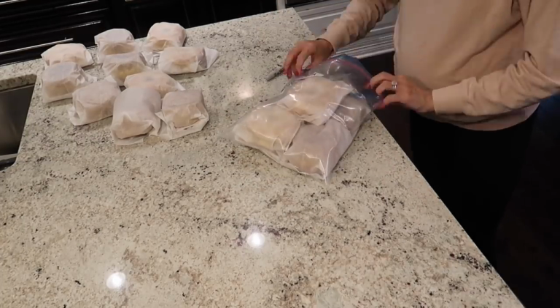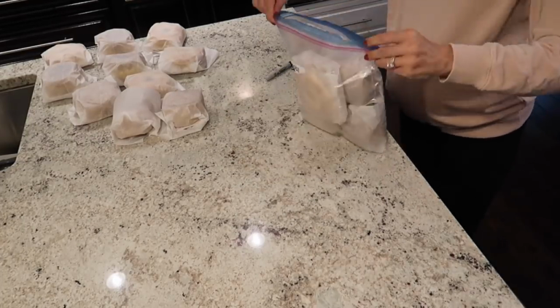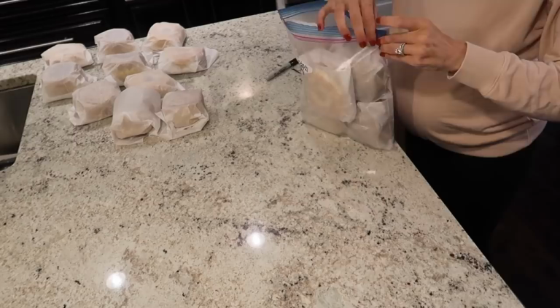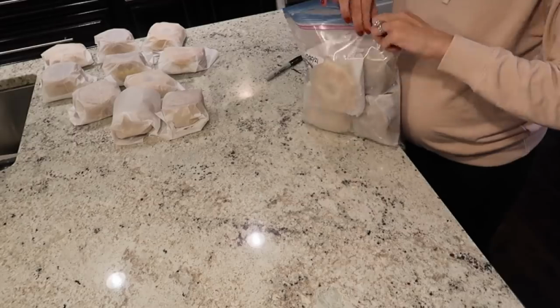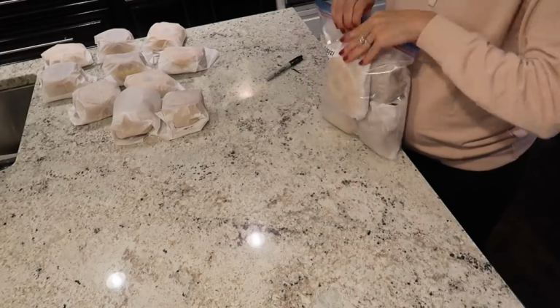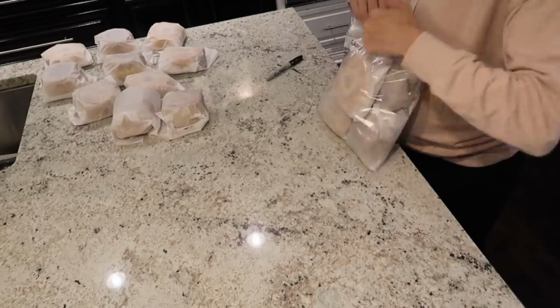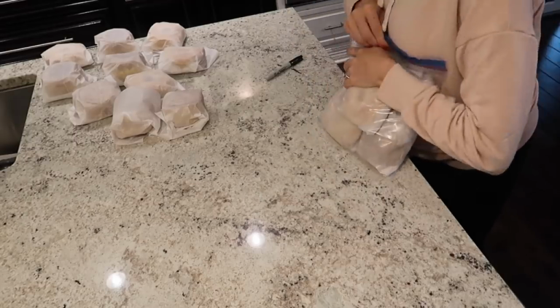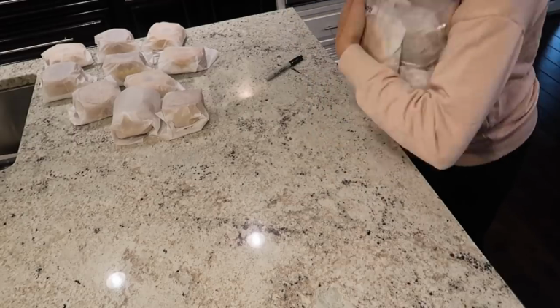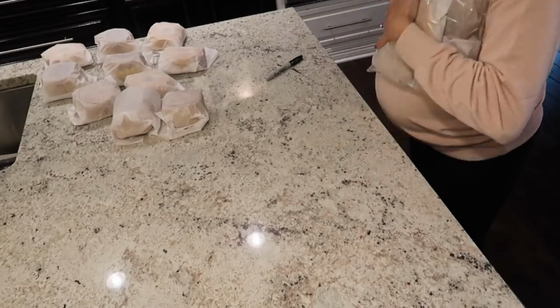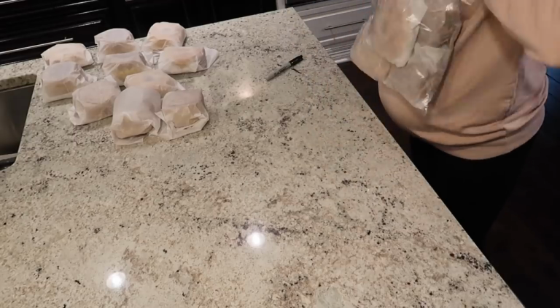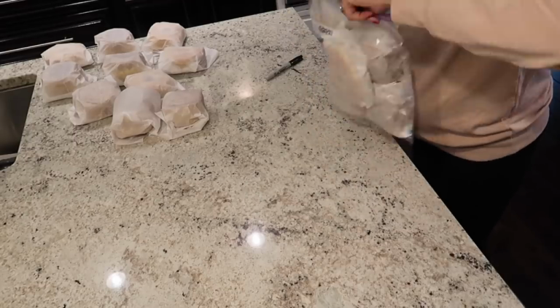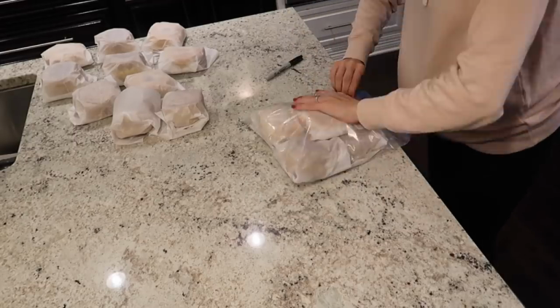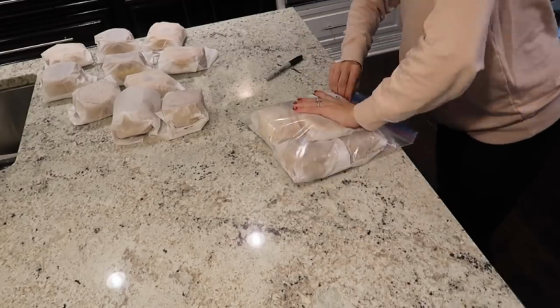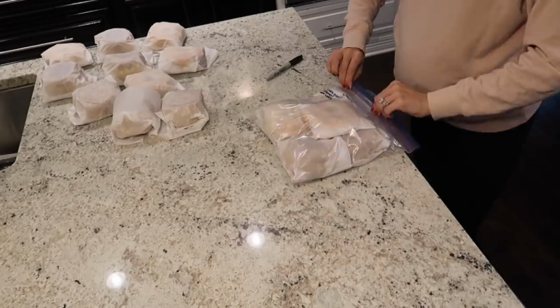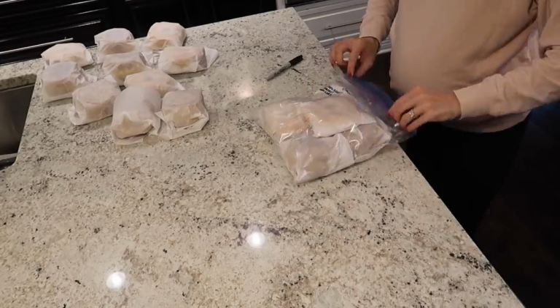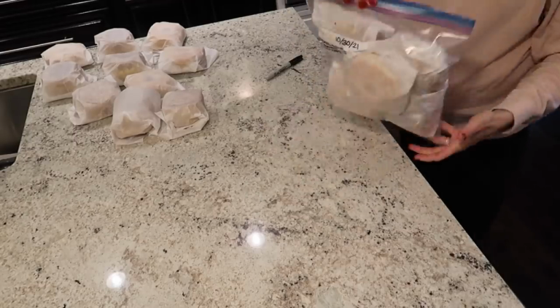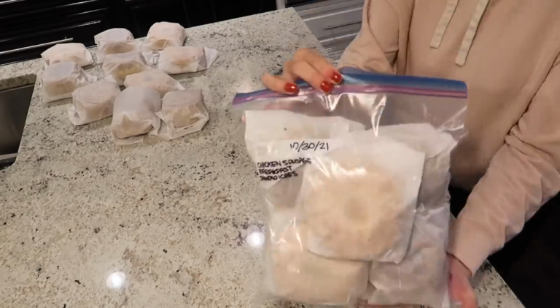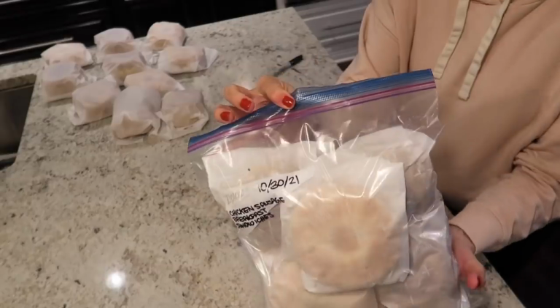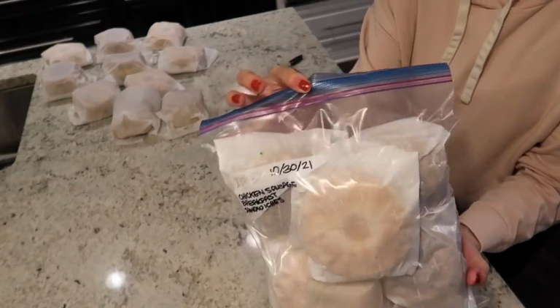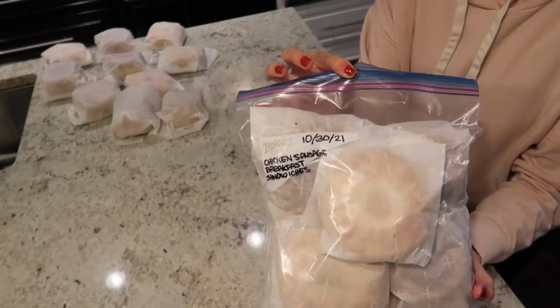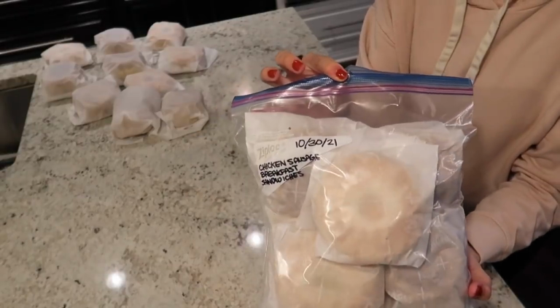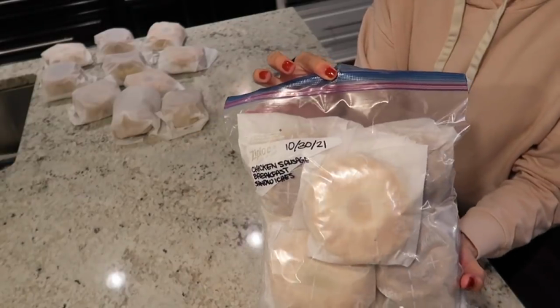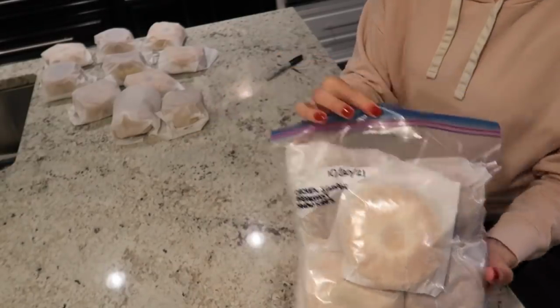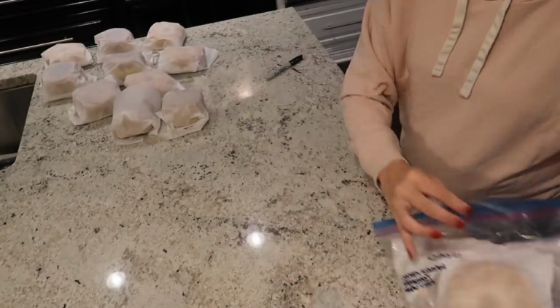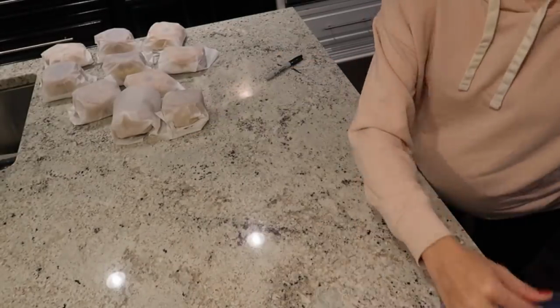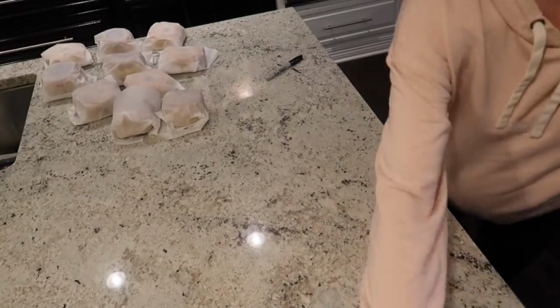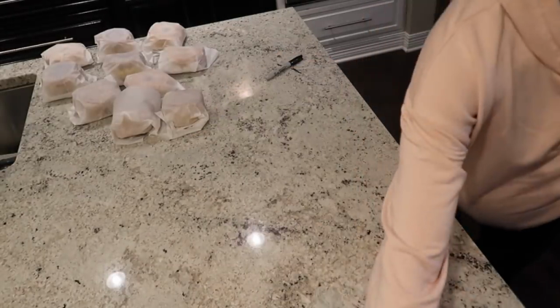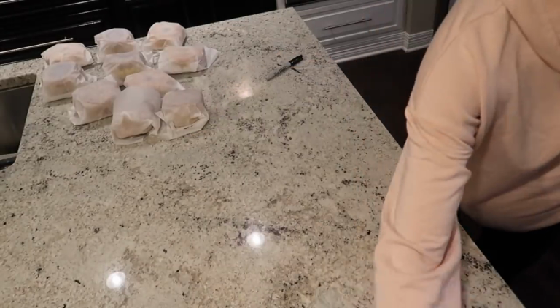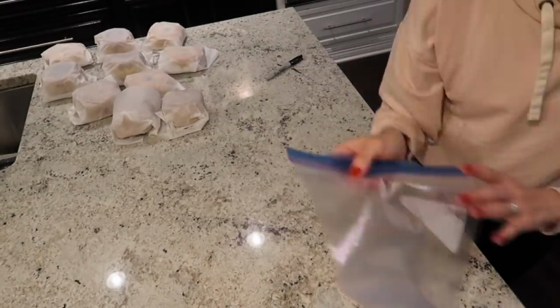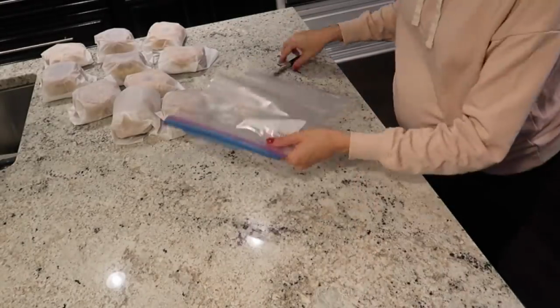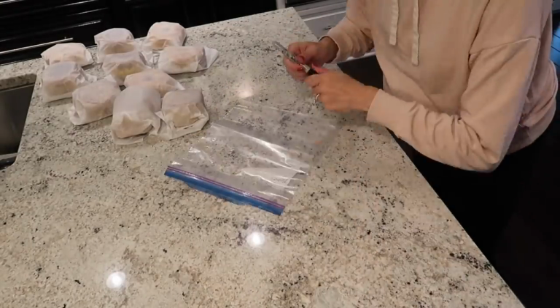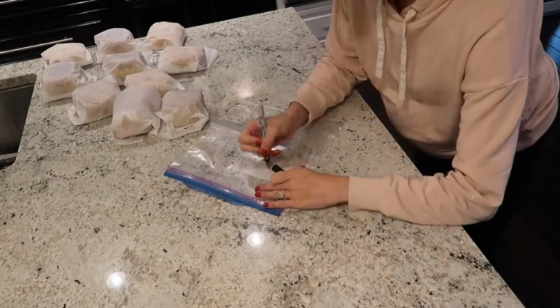I separated them into two different bags — one for chicken sausage and one for bacon — and made sure to label them with what they are and the date.